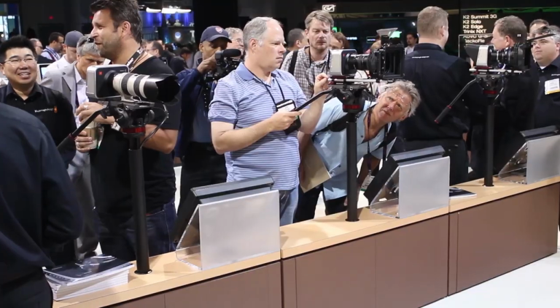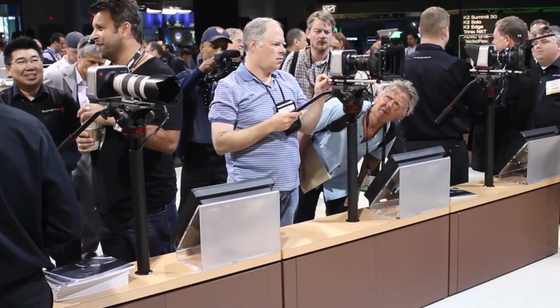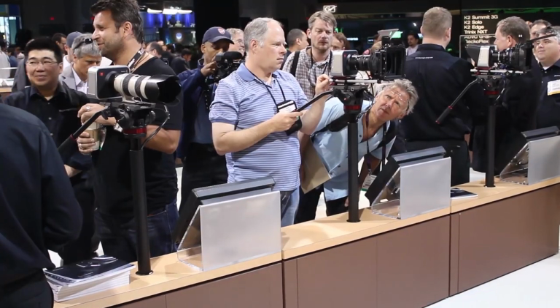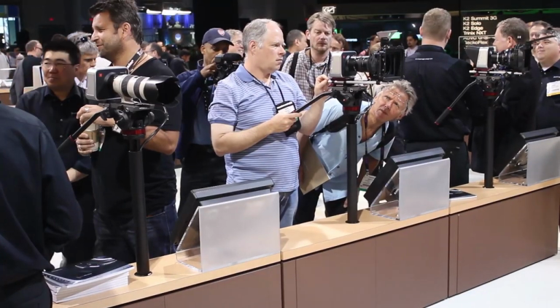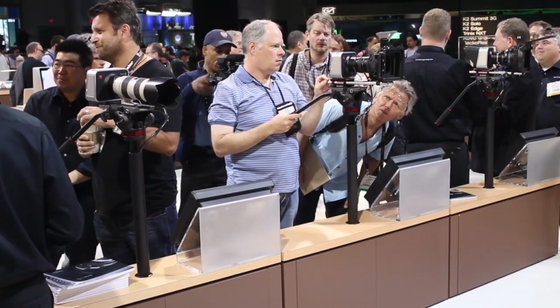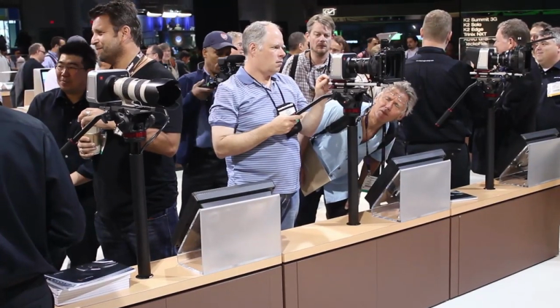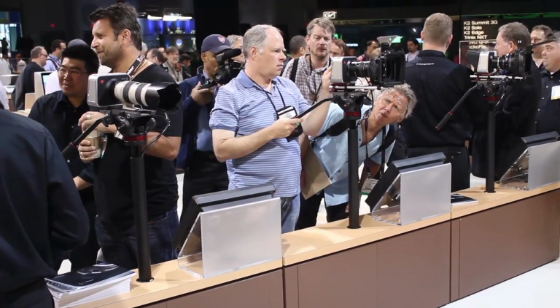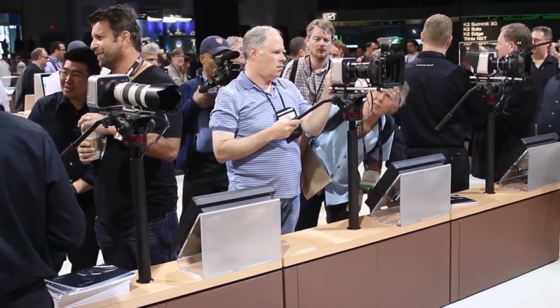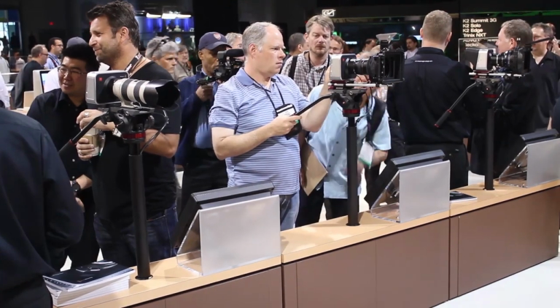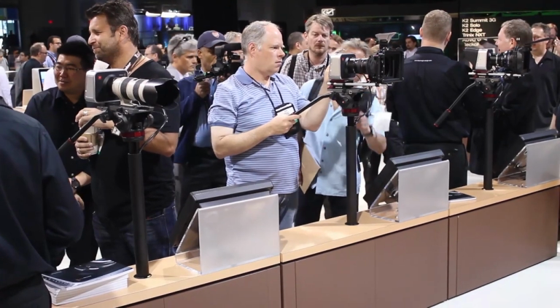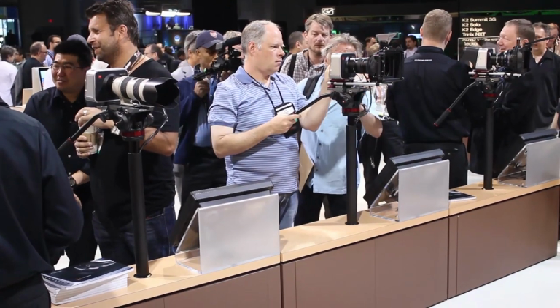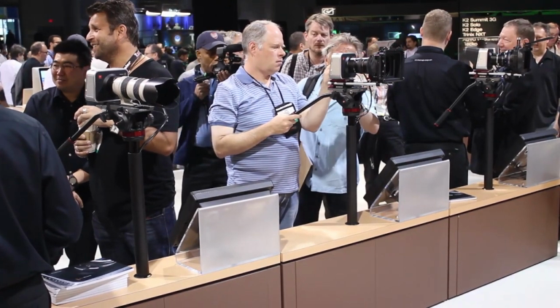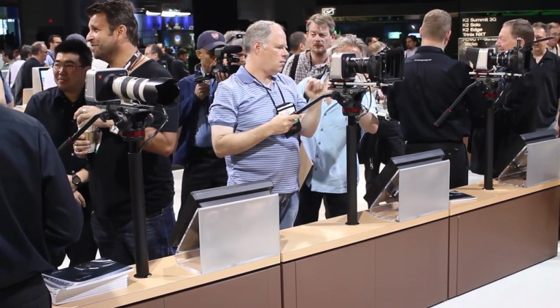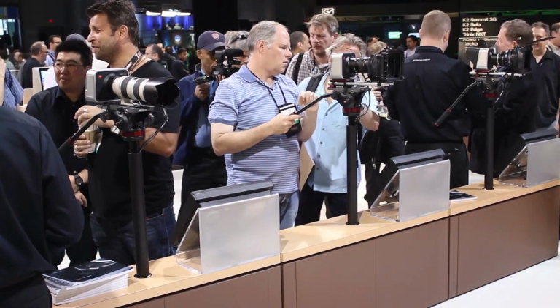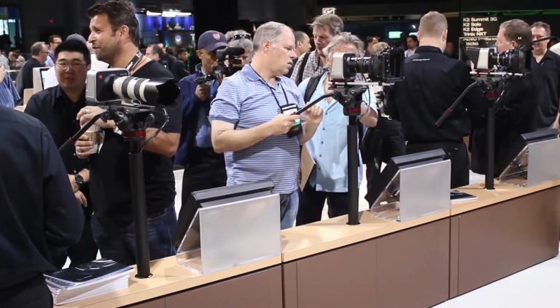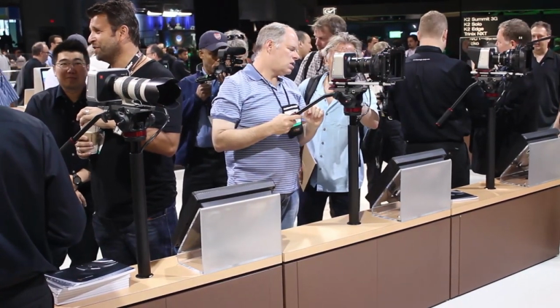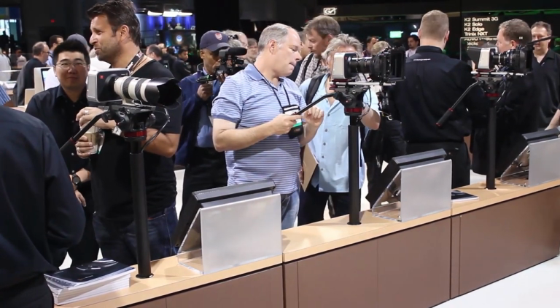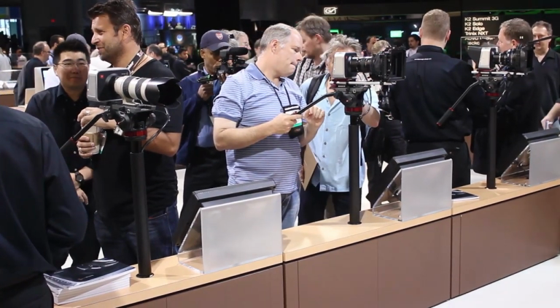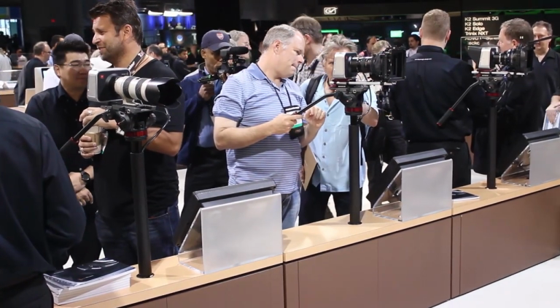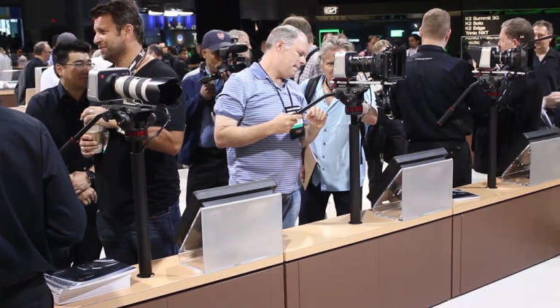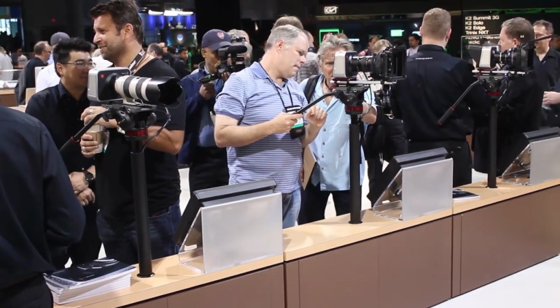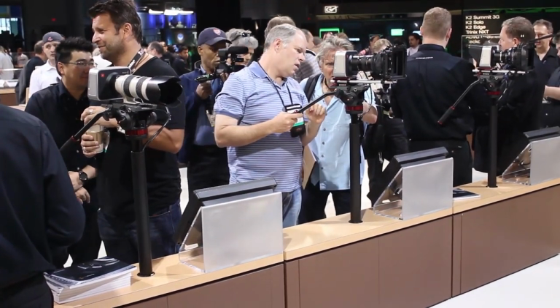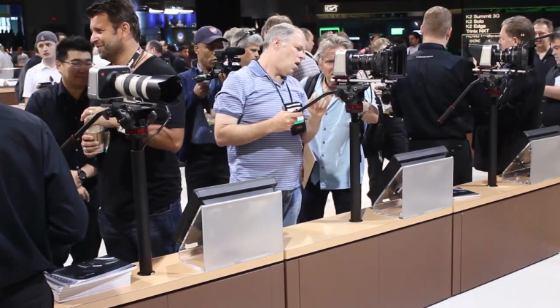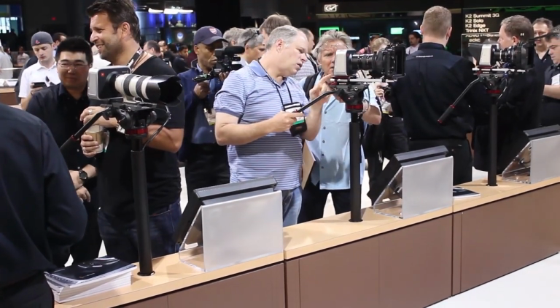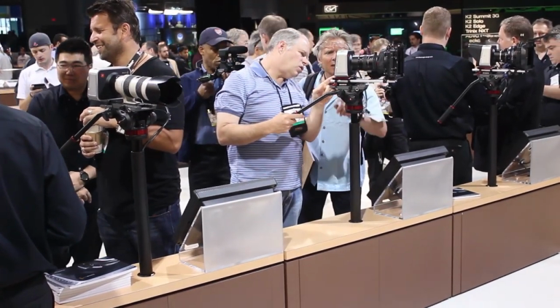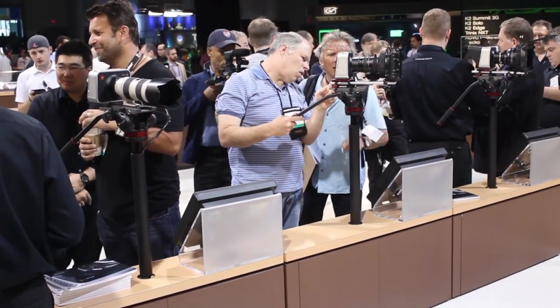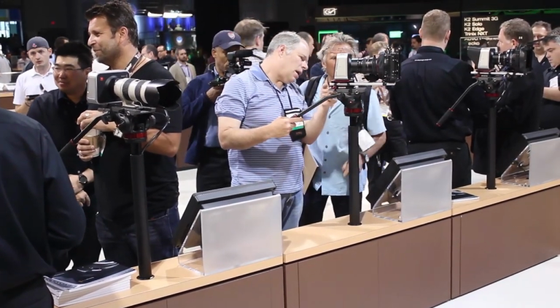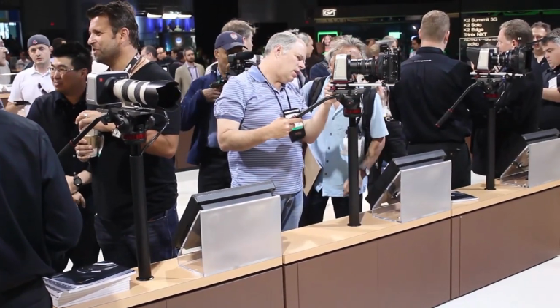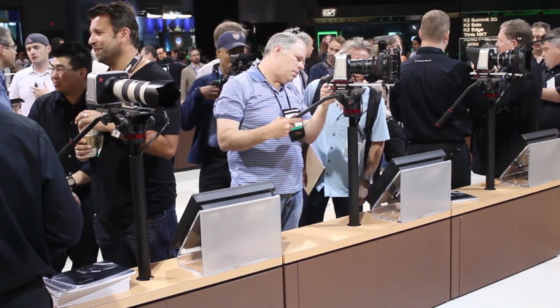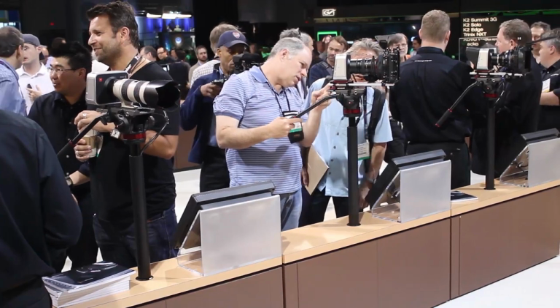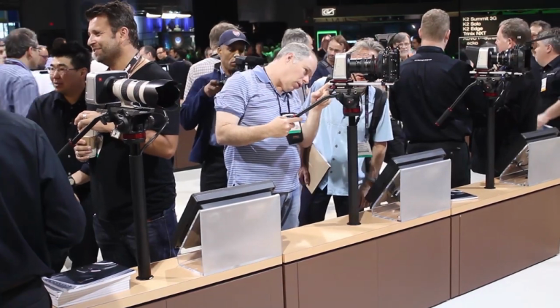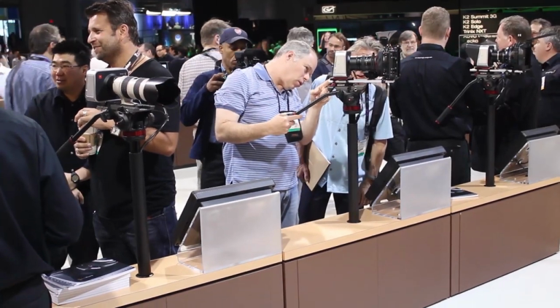The camera won best of NAB by StudioDaily, and here at Snader we aren't arguing with their logic. Even Philip Bloom was lurking around to help show it off.